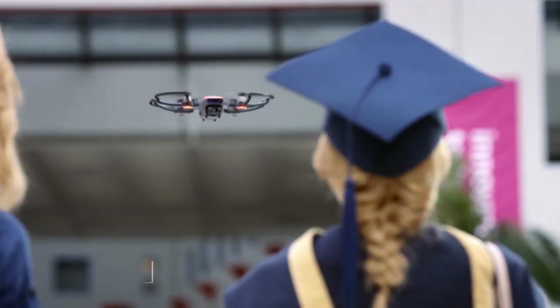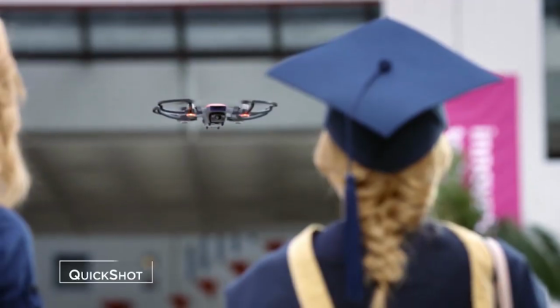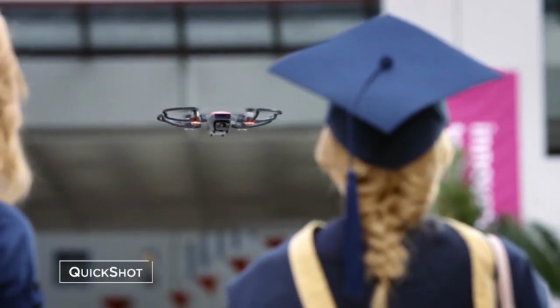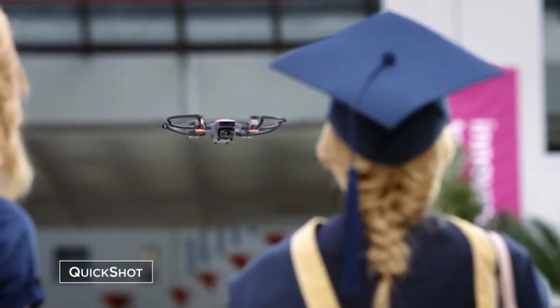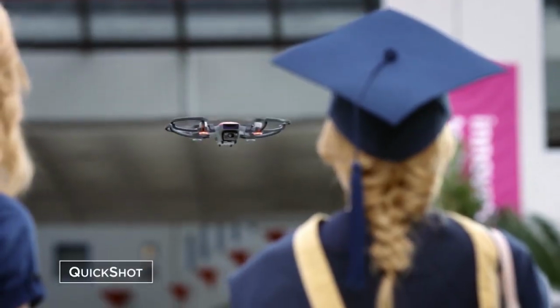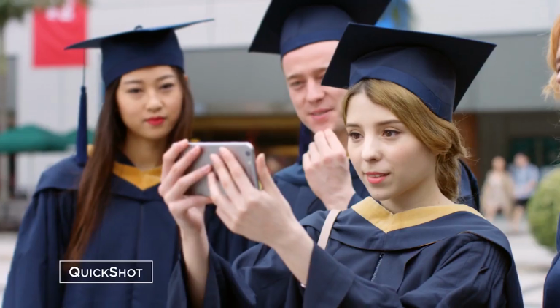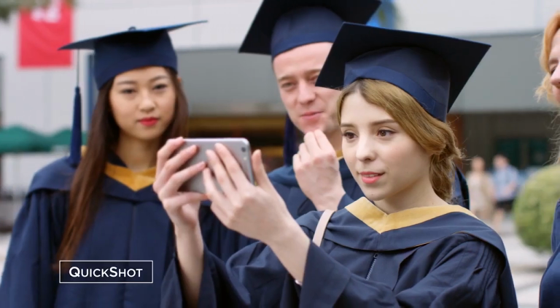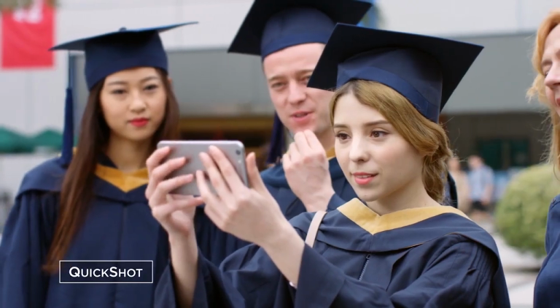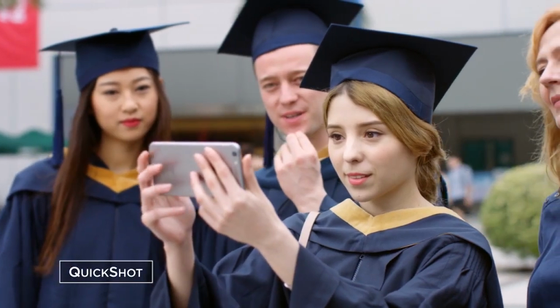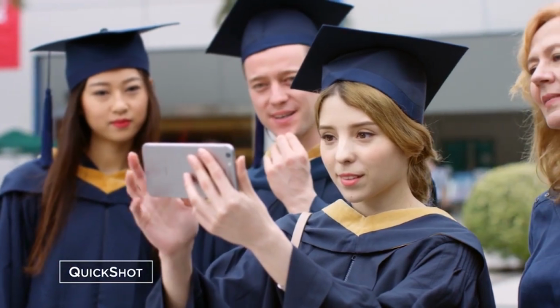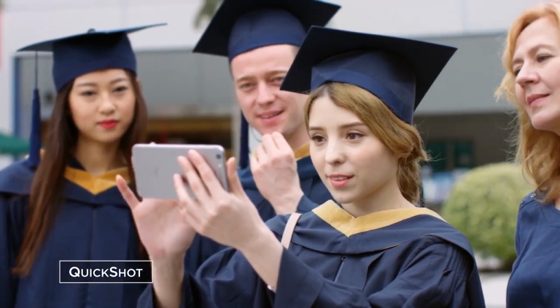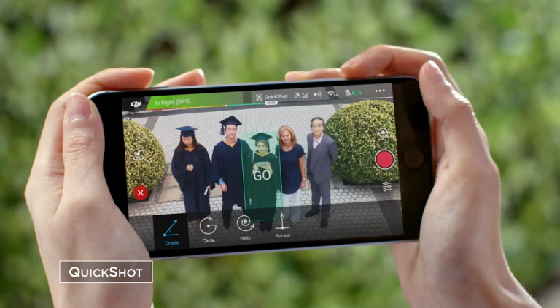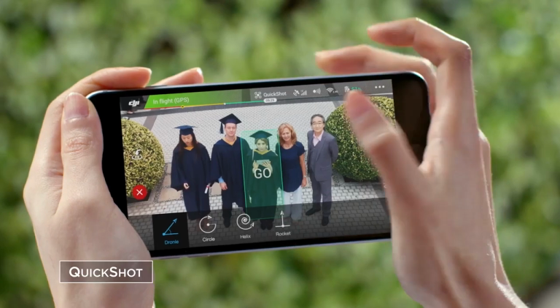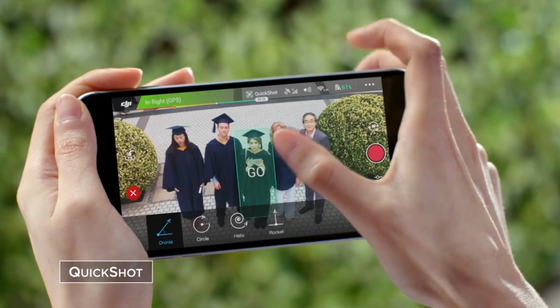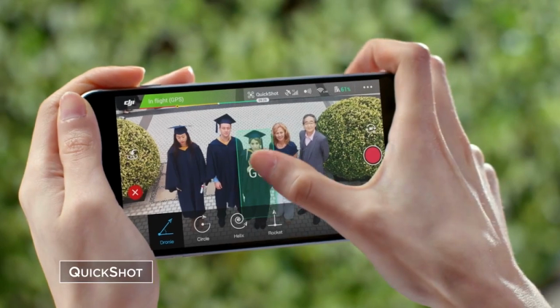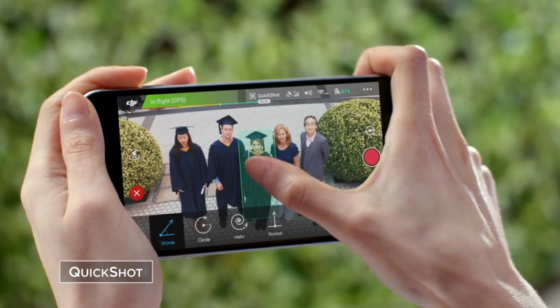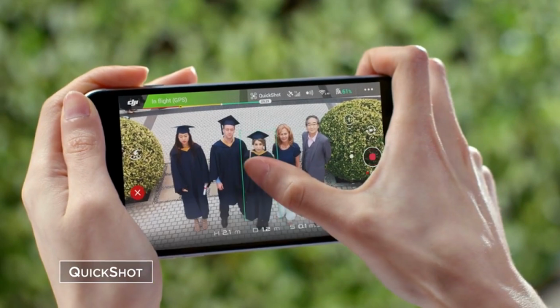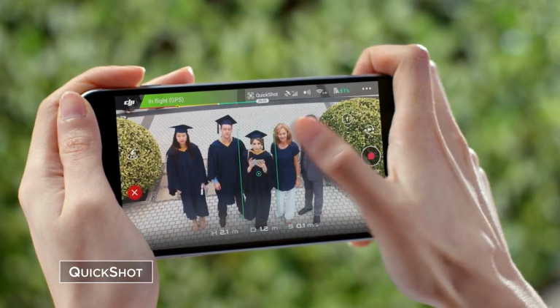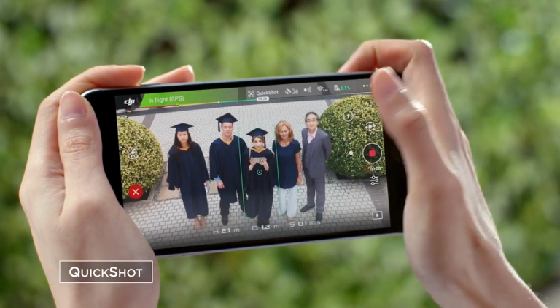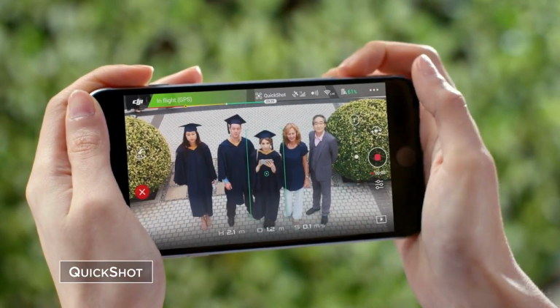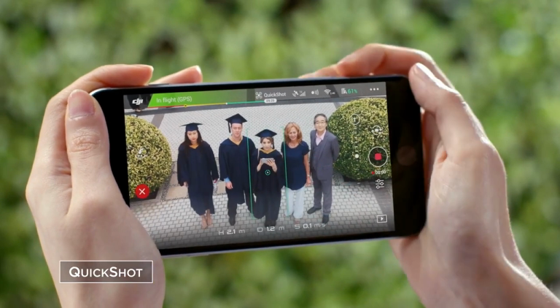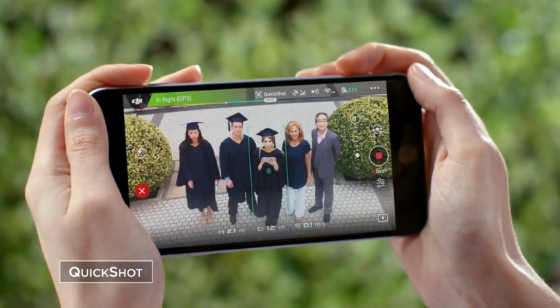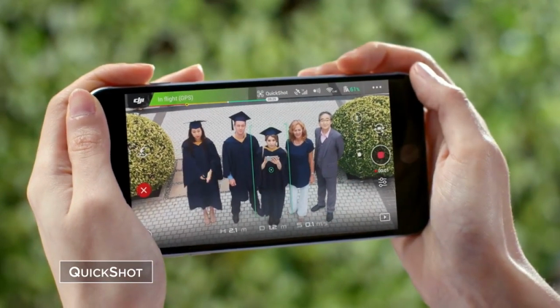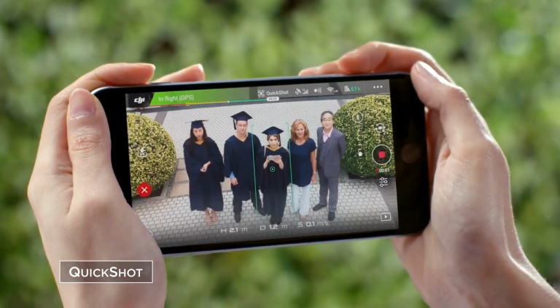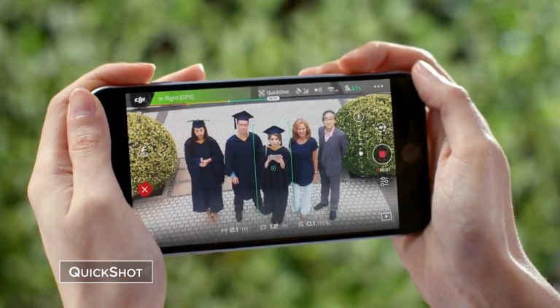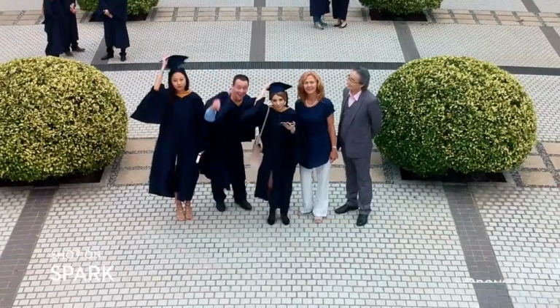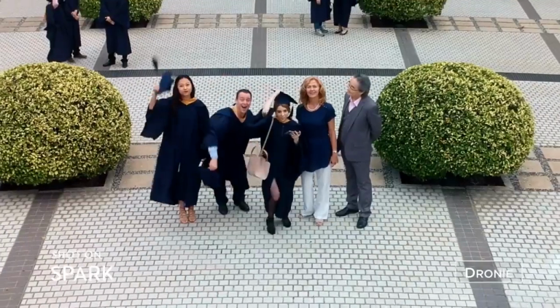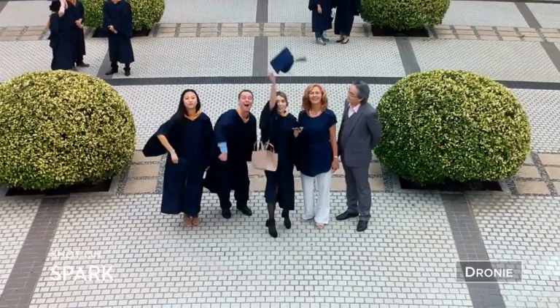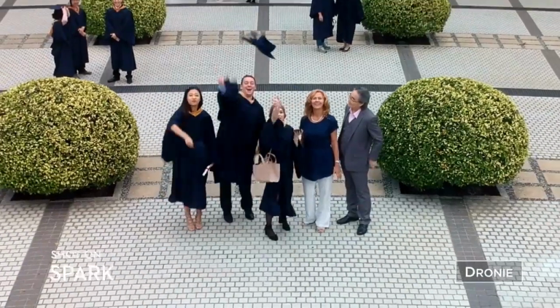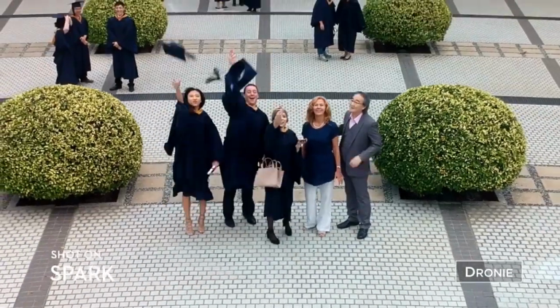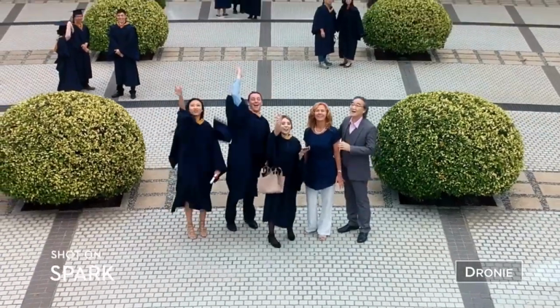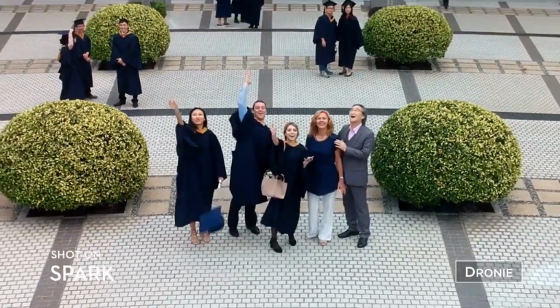Not feeling the control sticks? Perform preset flight maneuvers with a single click and get those epic shots.